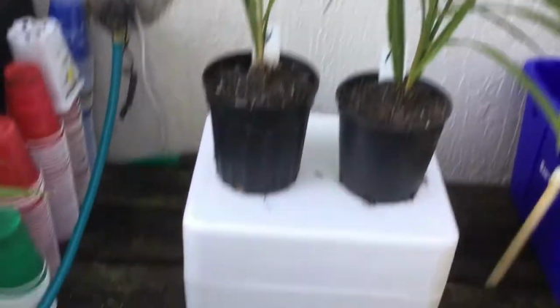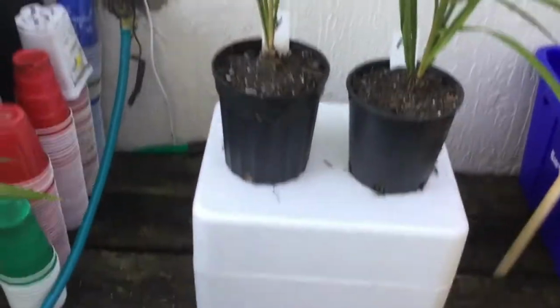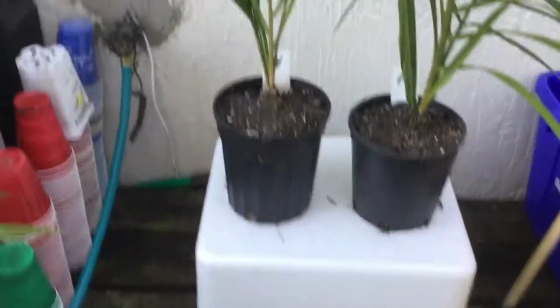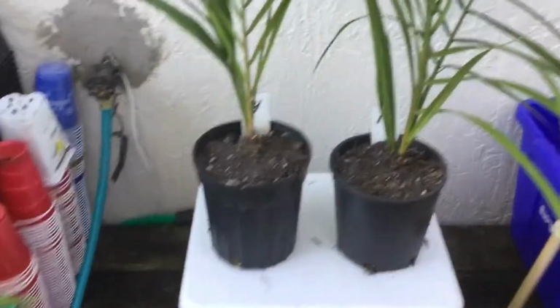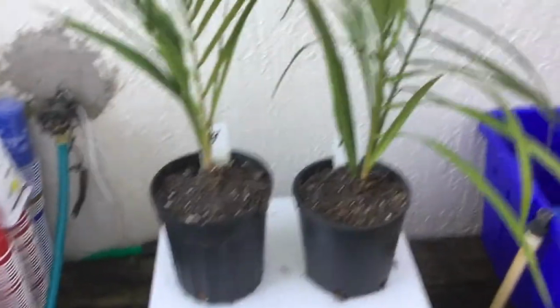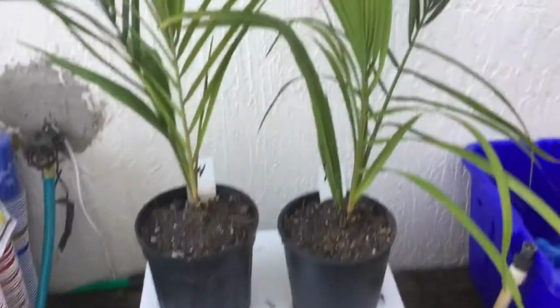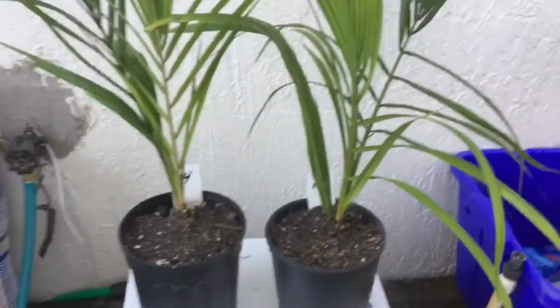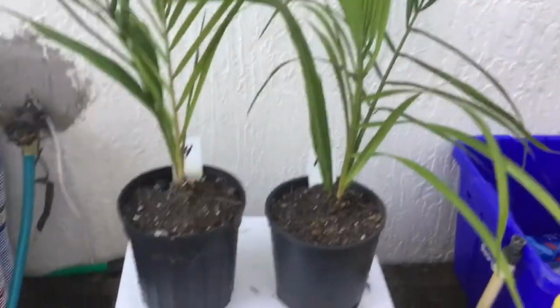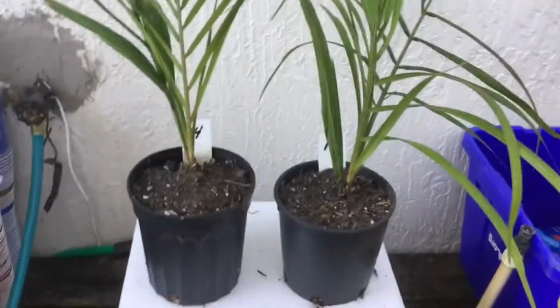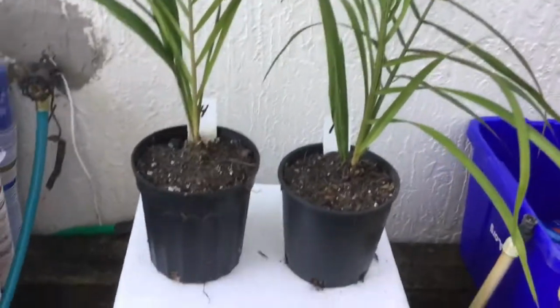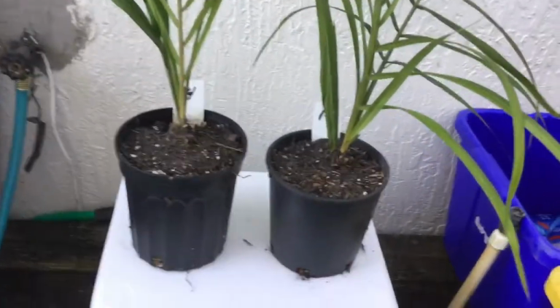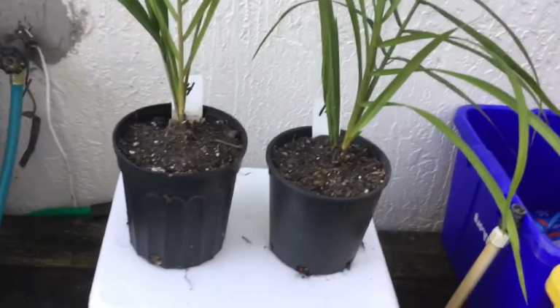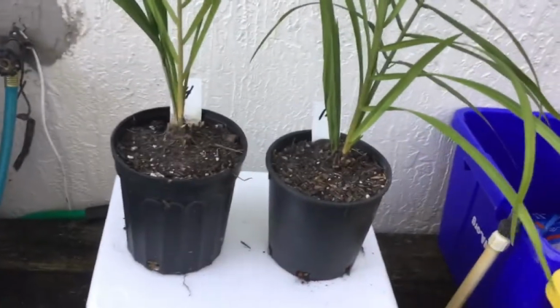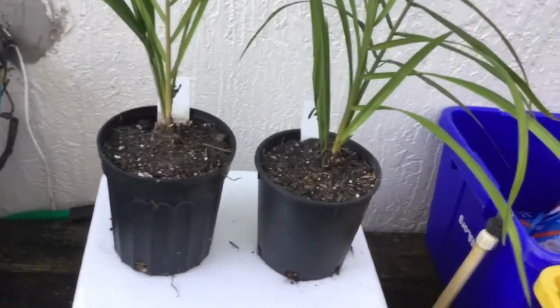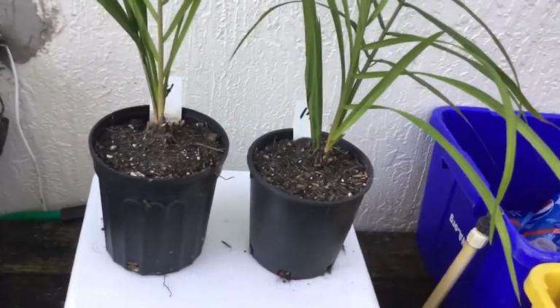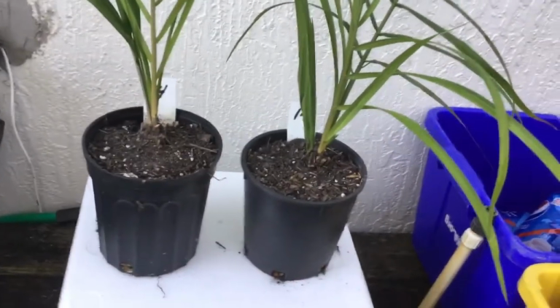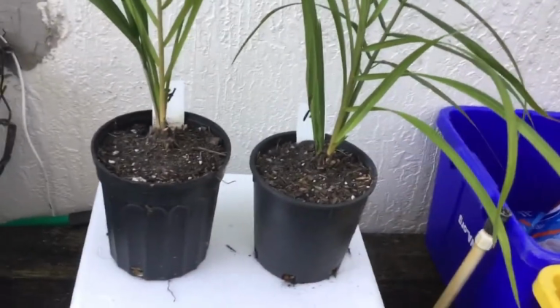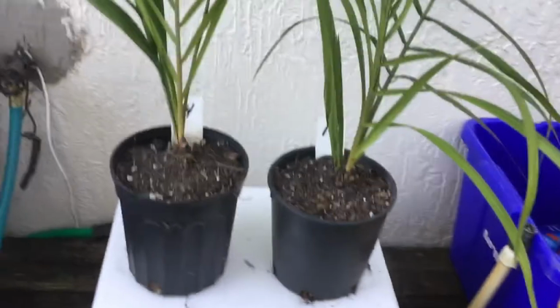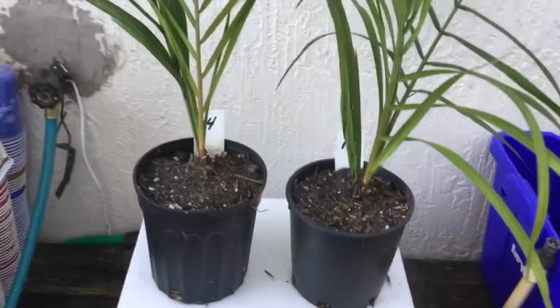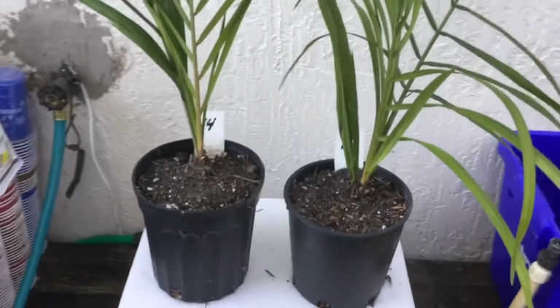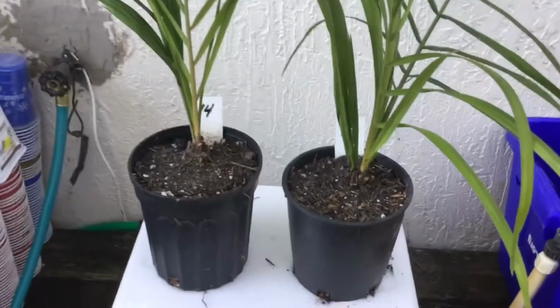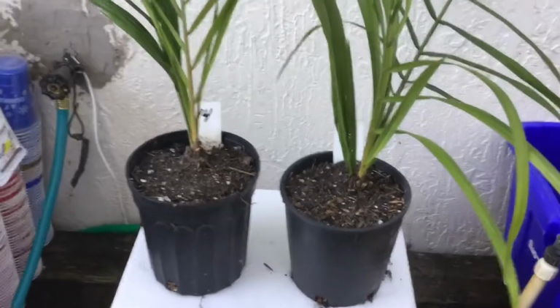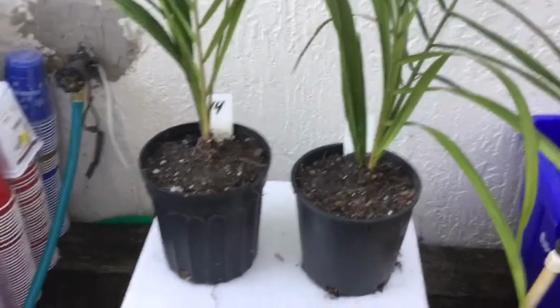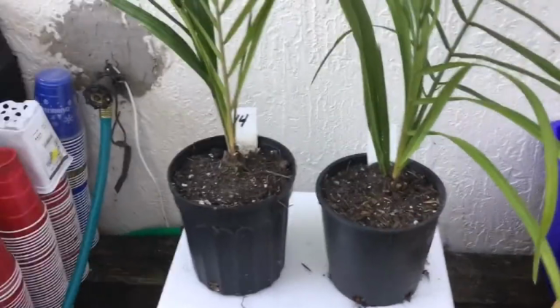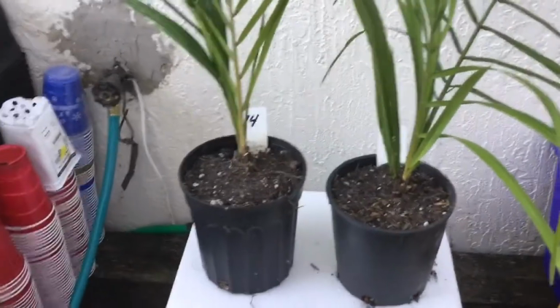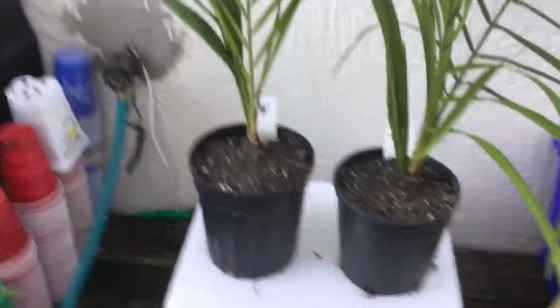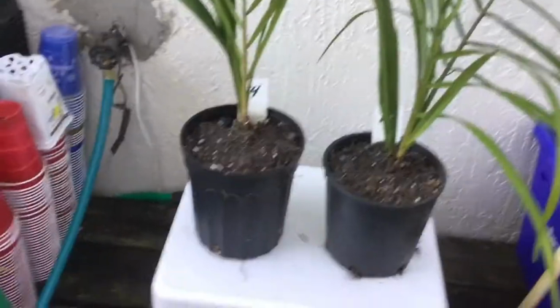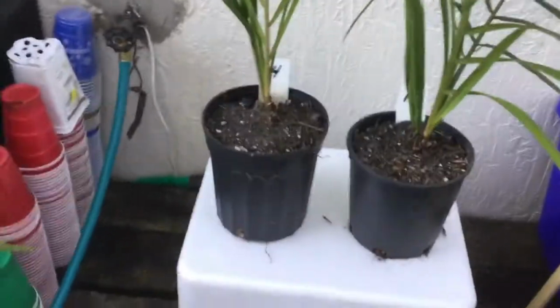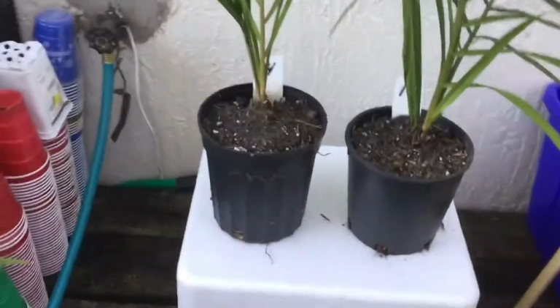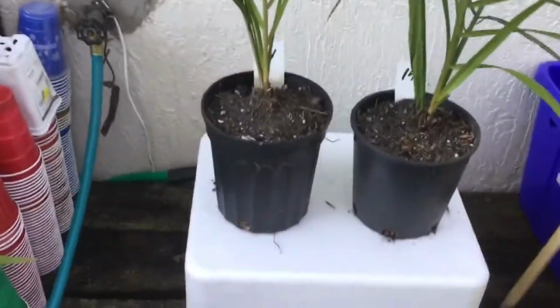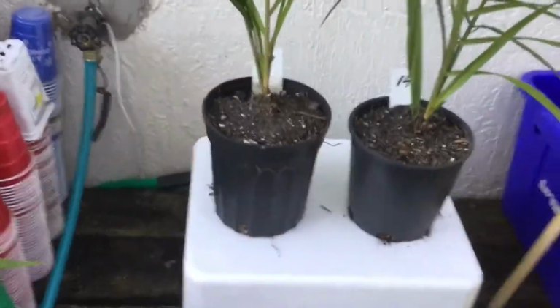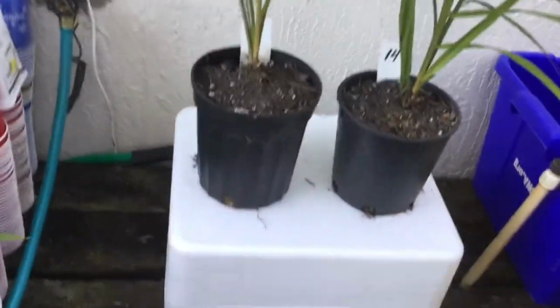Okay, this will be a quick video because we don't have too much knowledge on the oil palm seedlings.